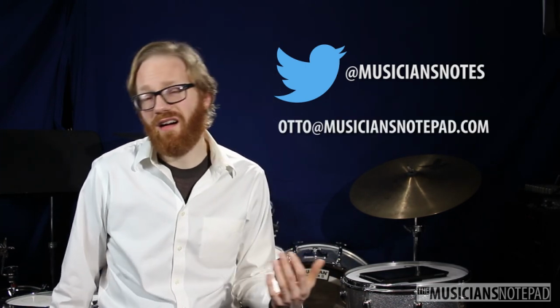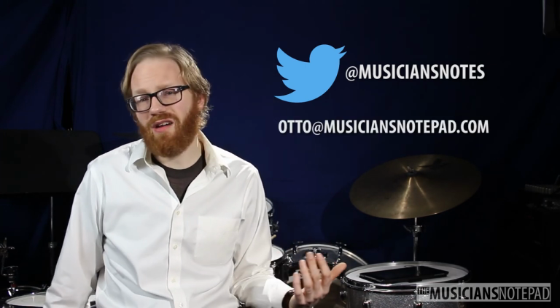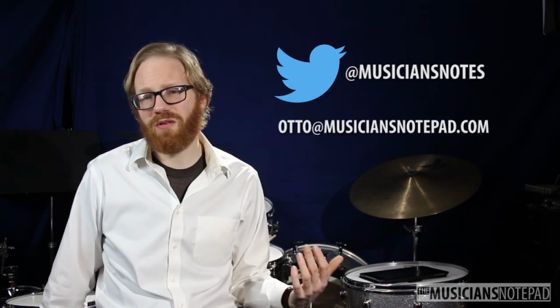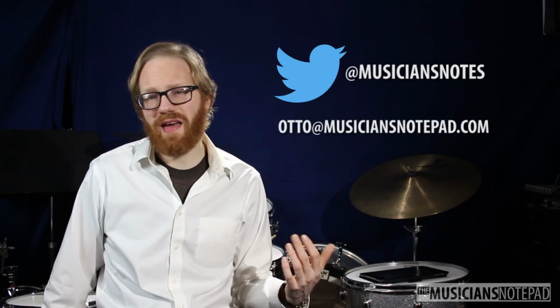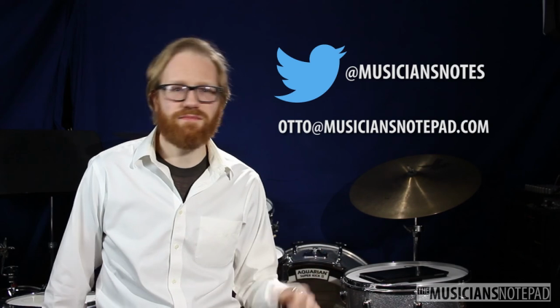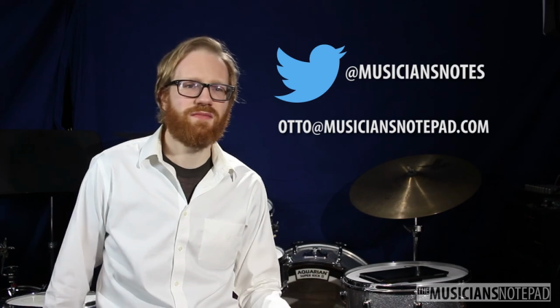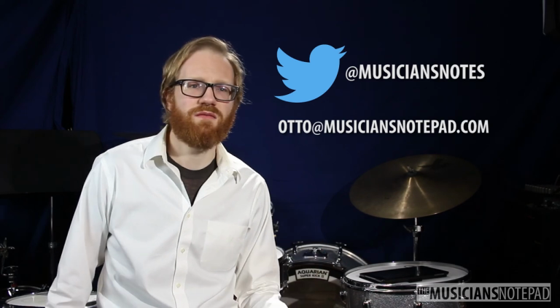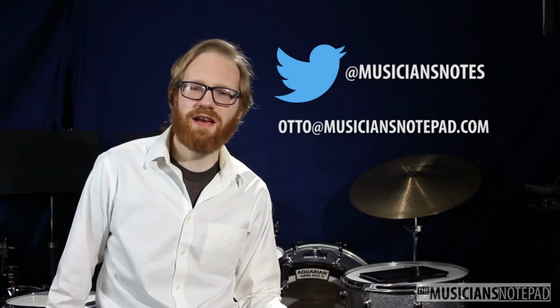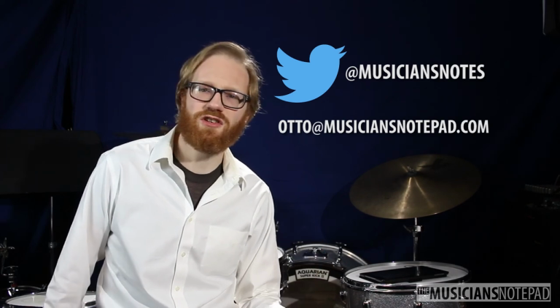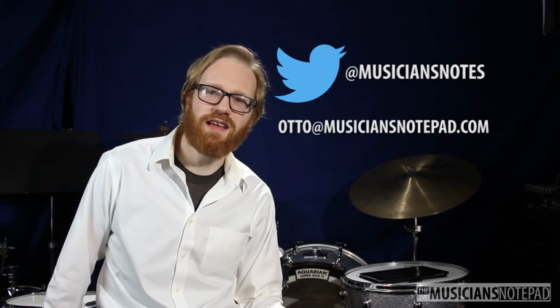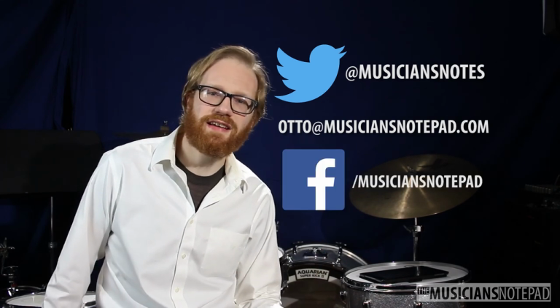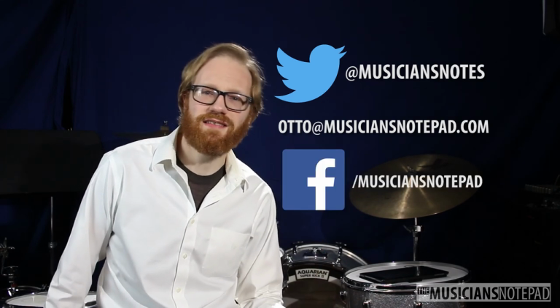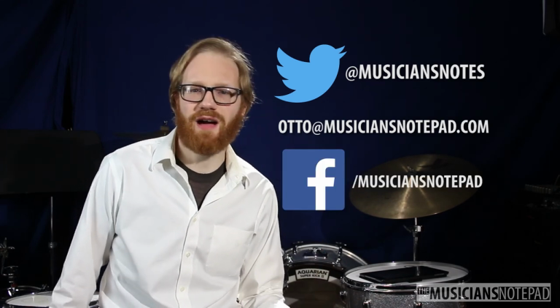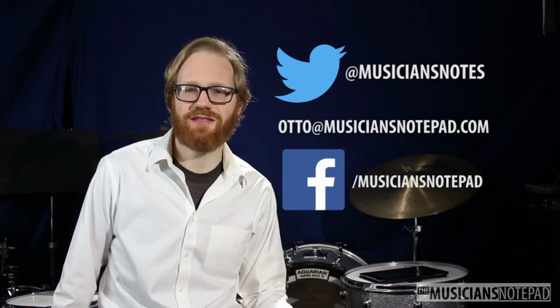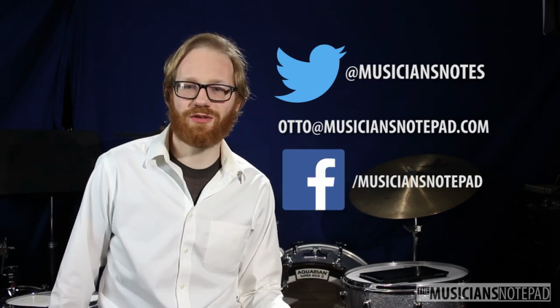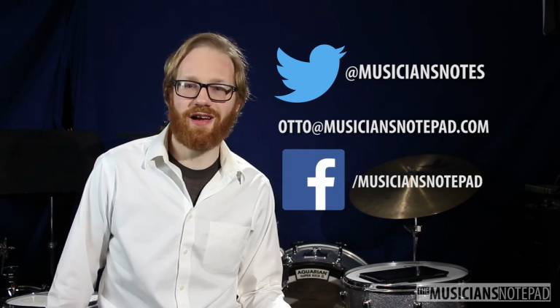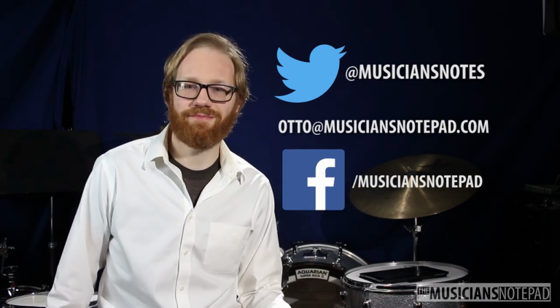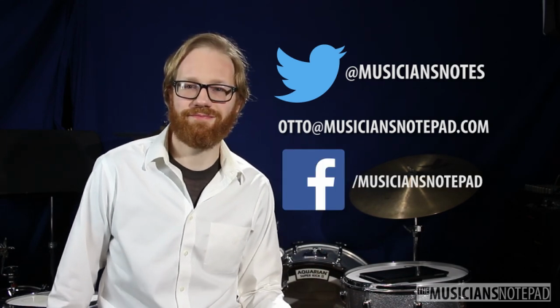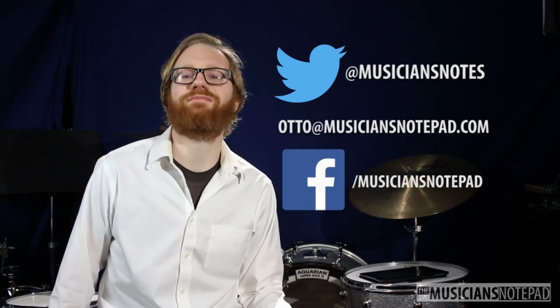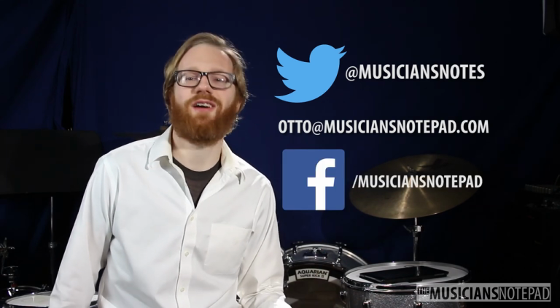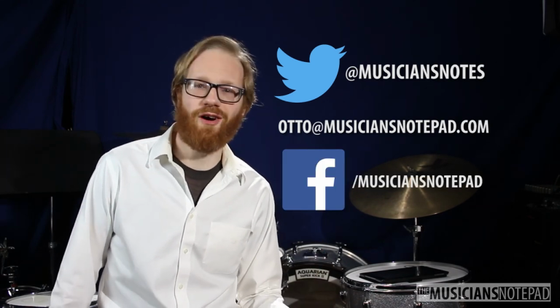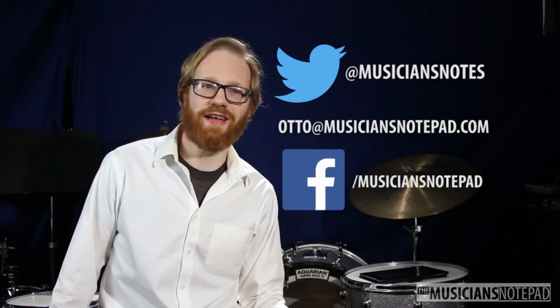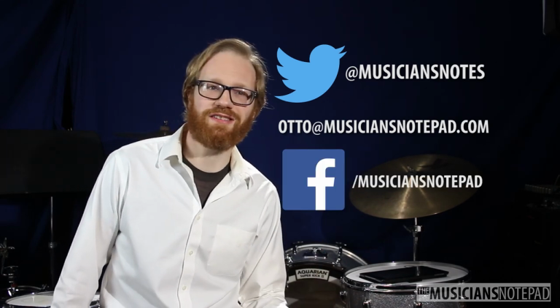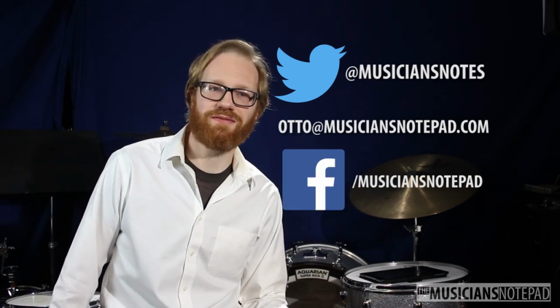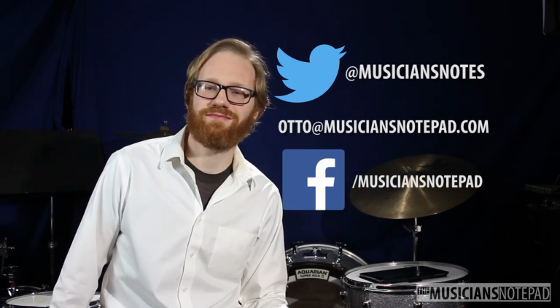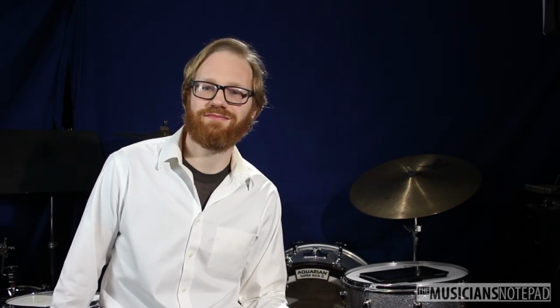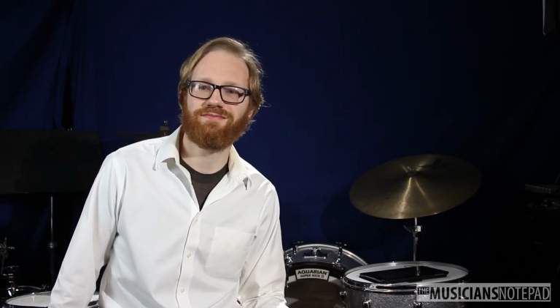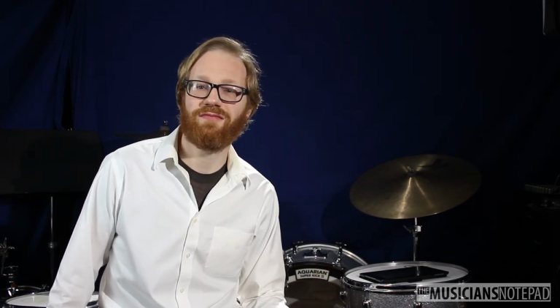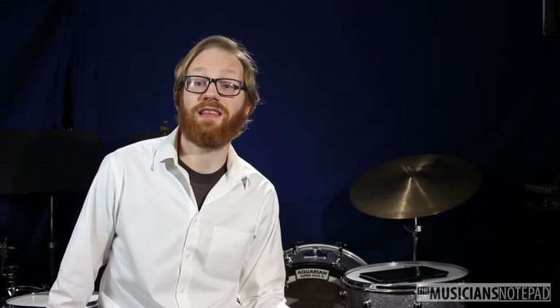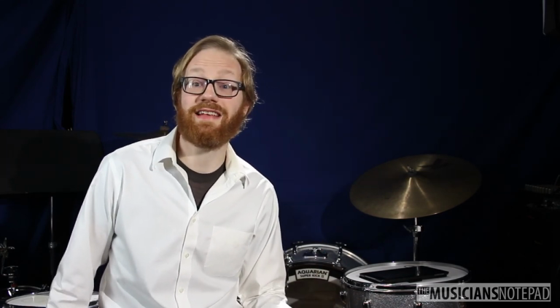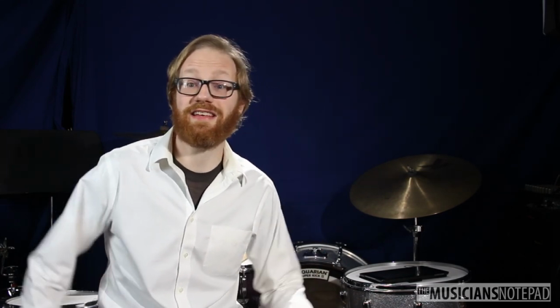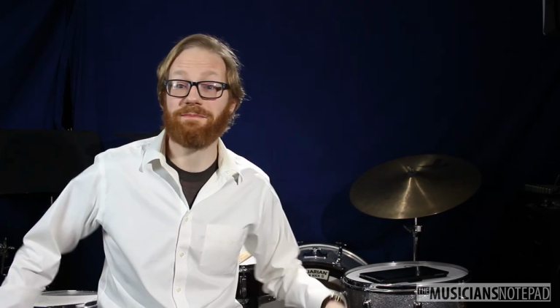Other than that, make sure to like, comment, subscribe — all that stuff. Let's hit it.